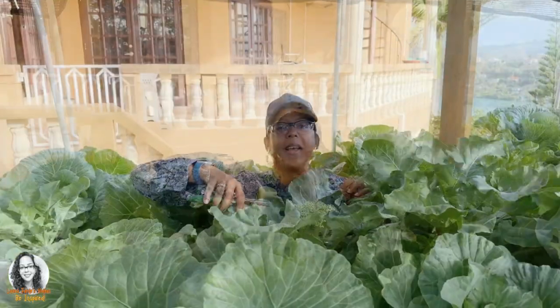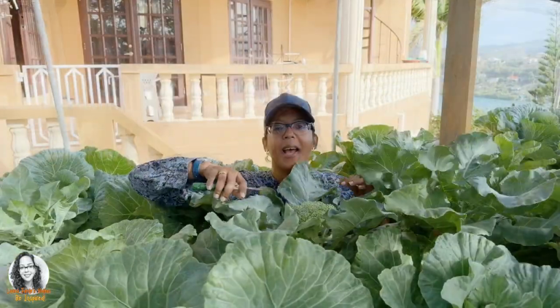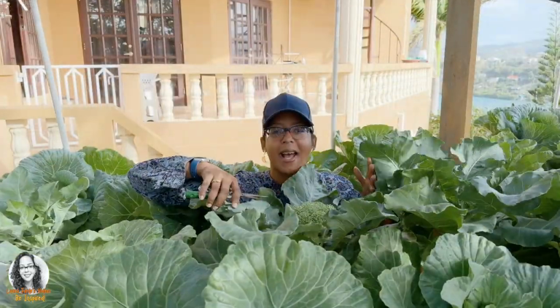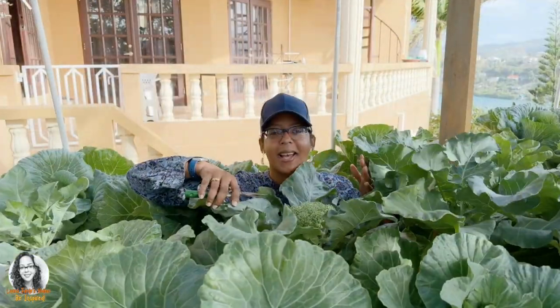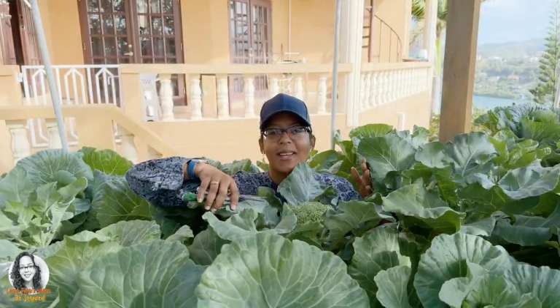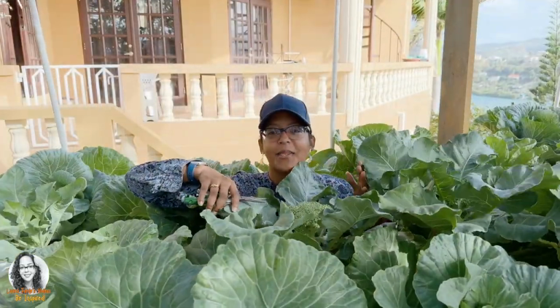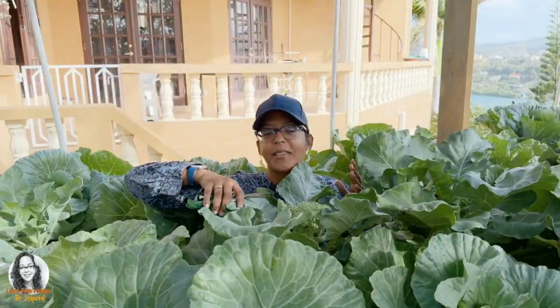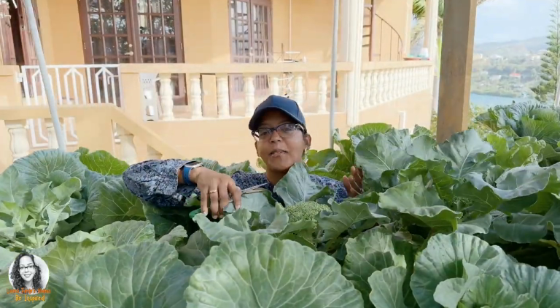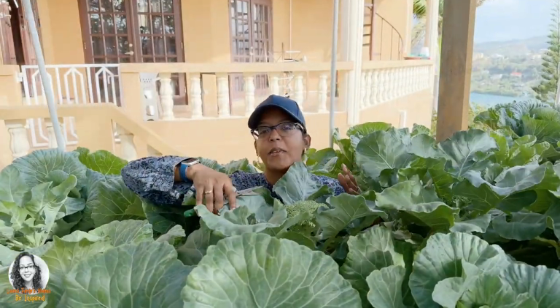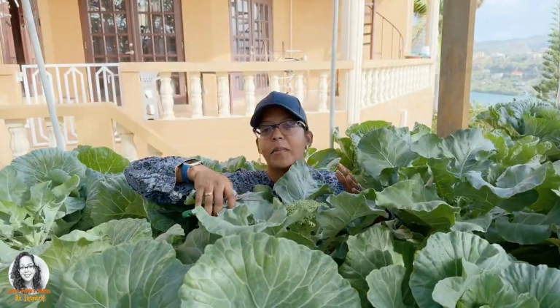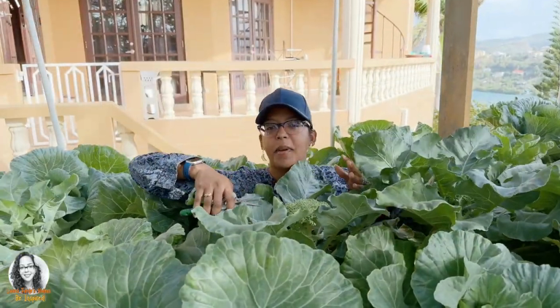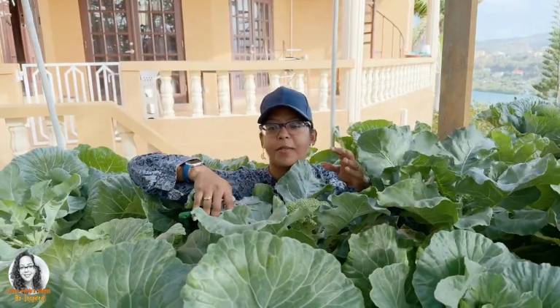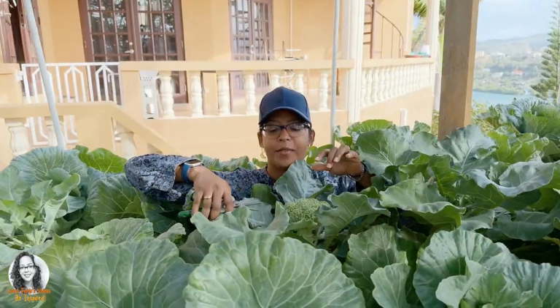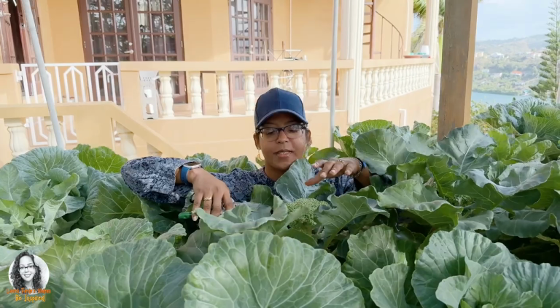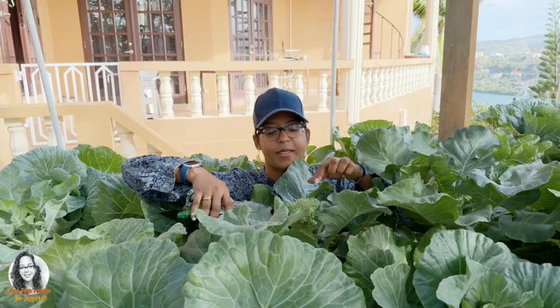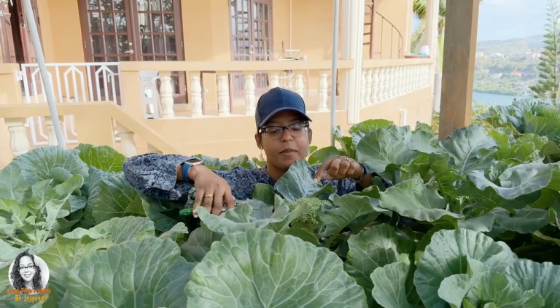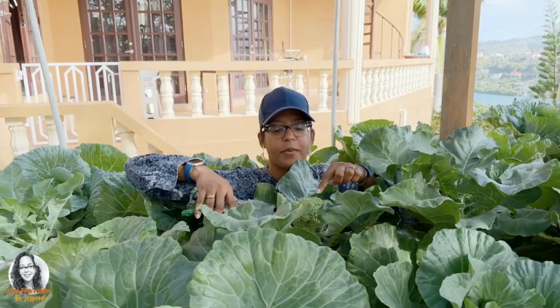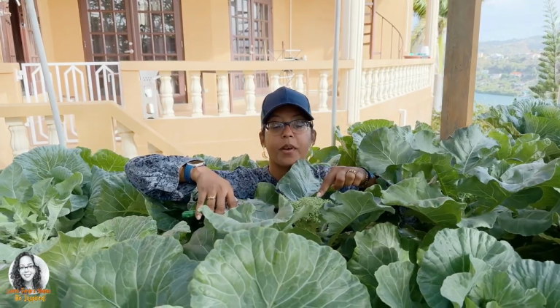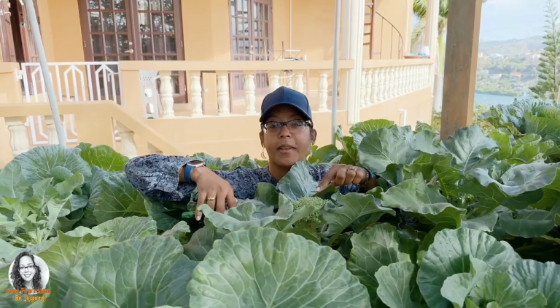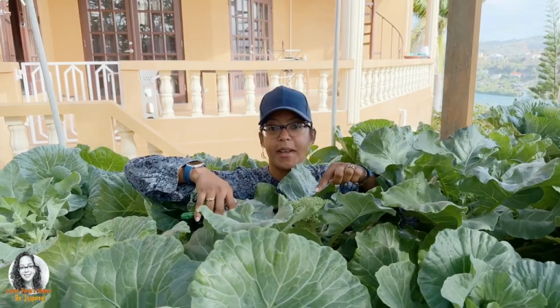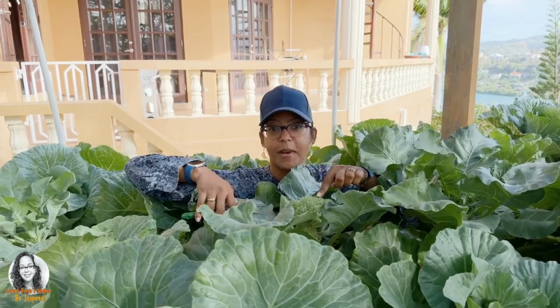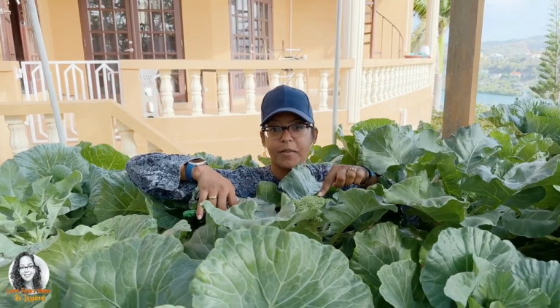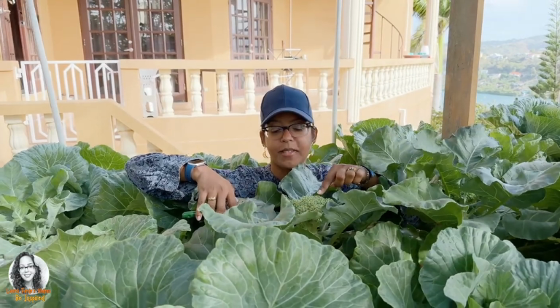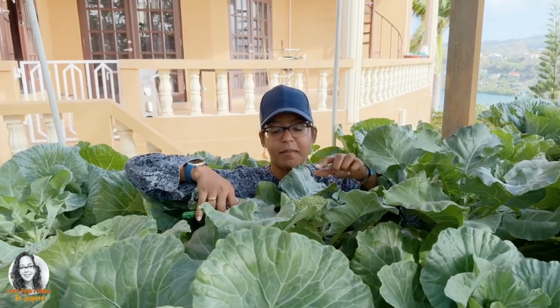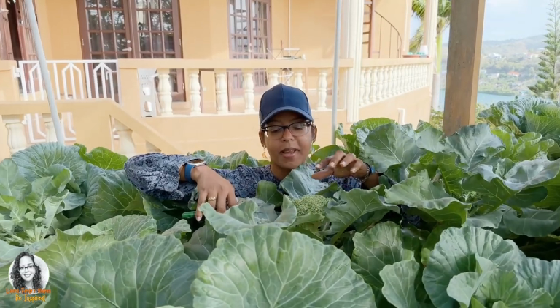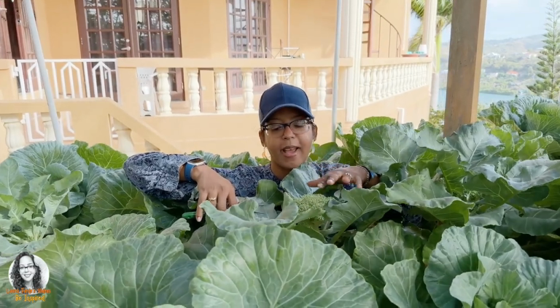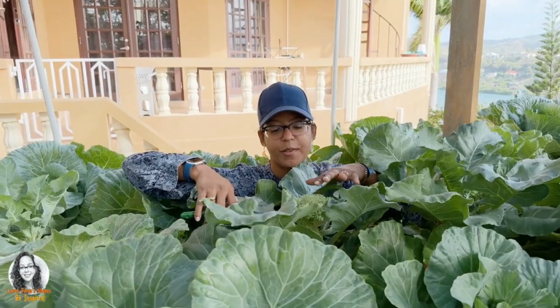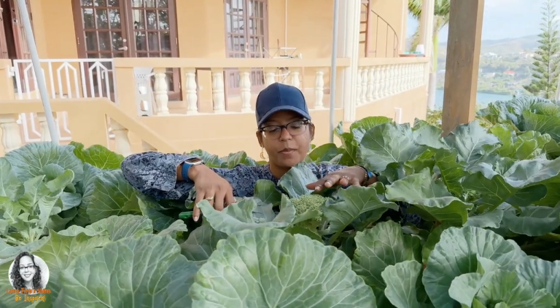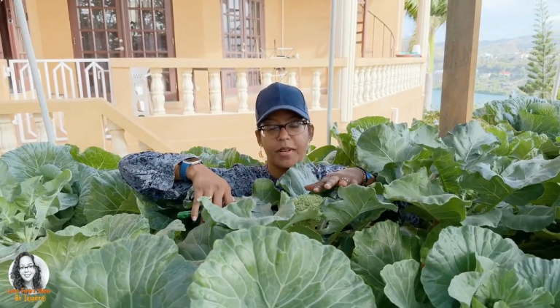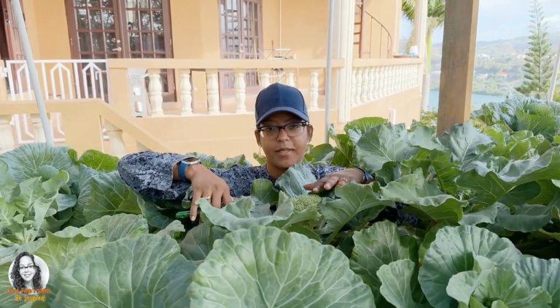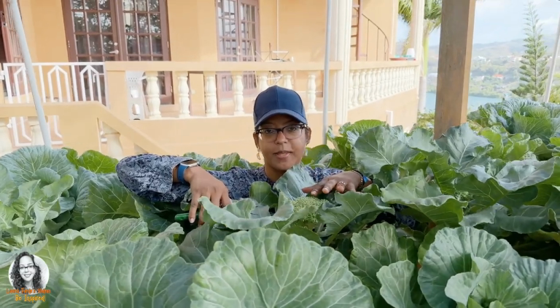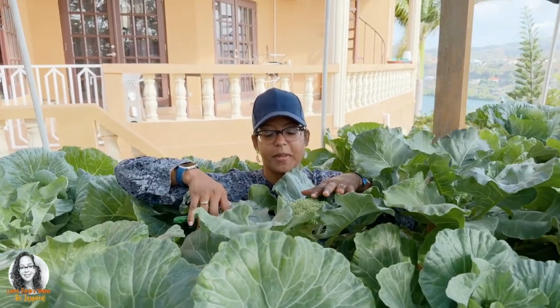Hi guys, so this is going to be my first broccoli harvest in my hydroponic system.